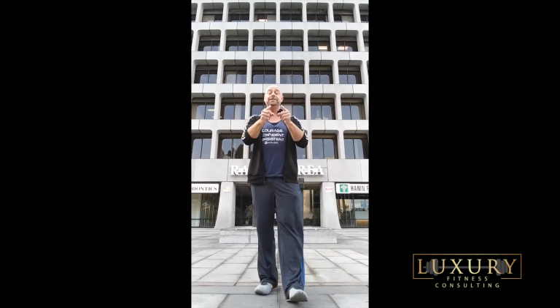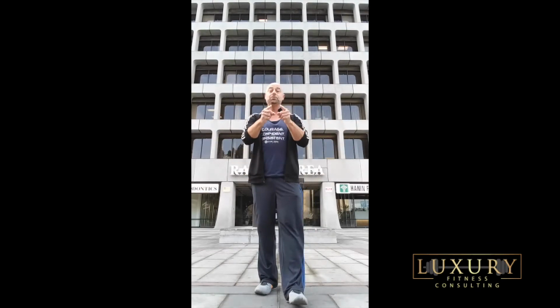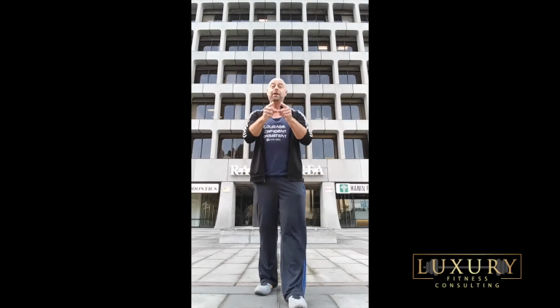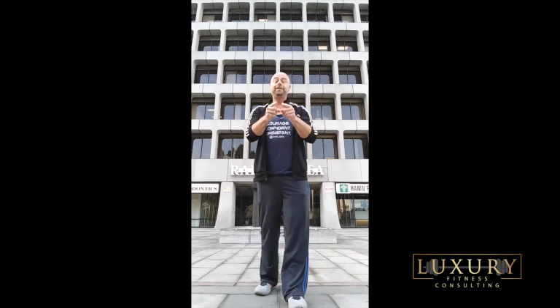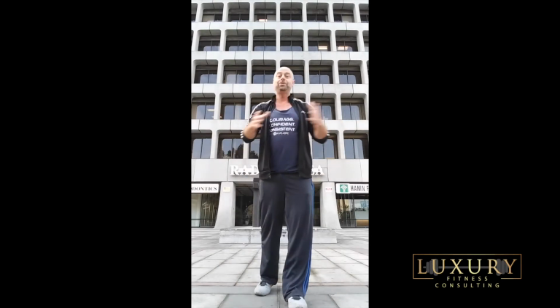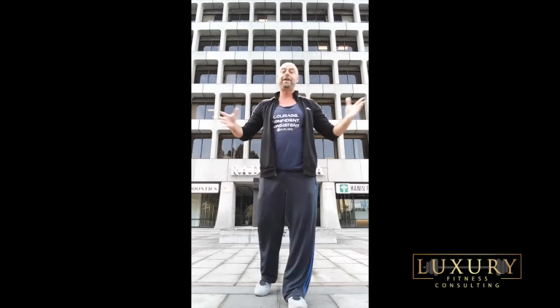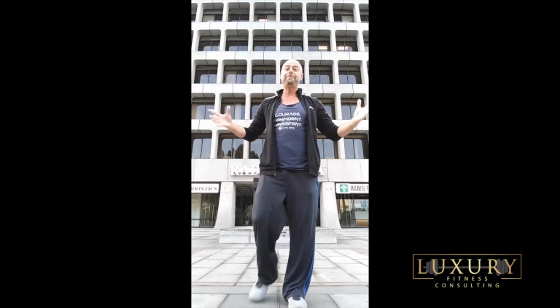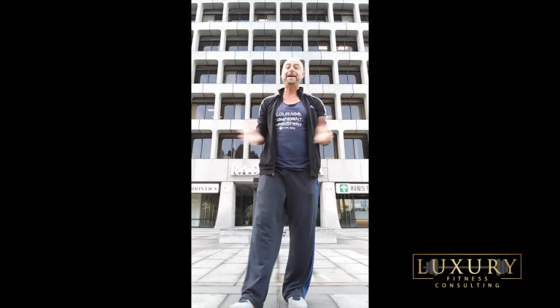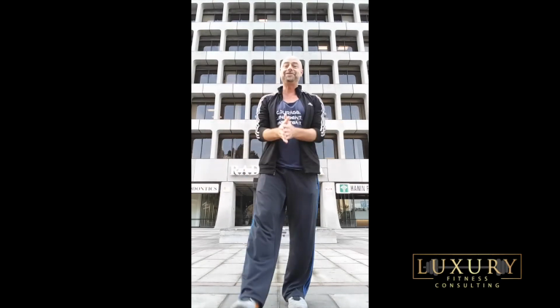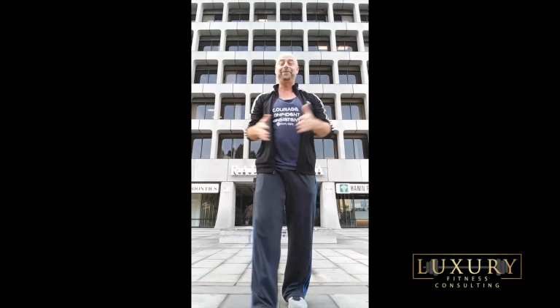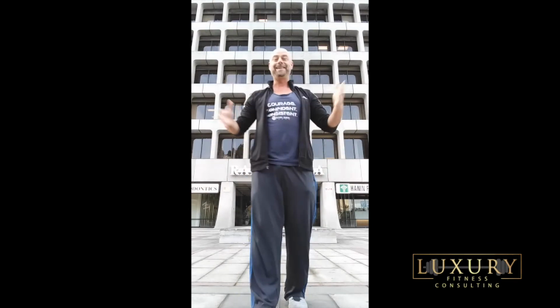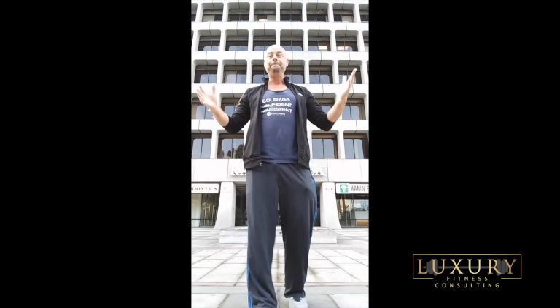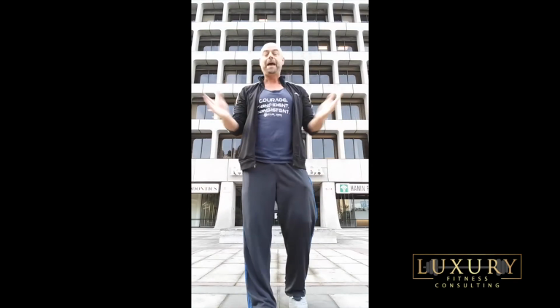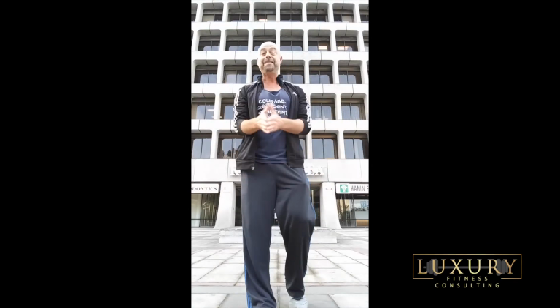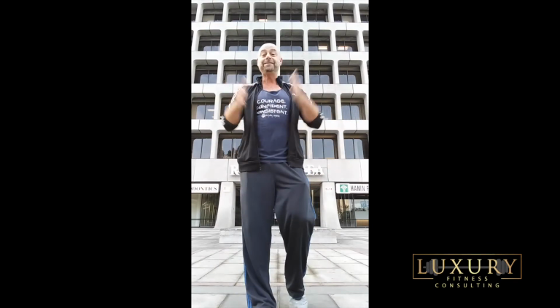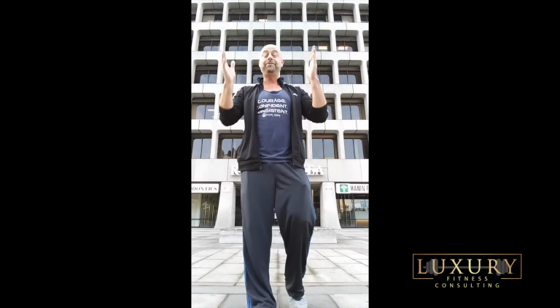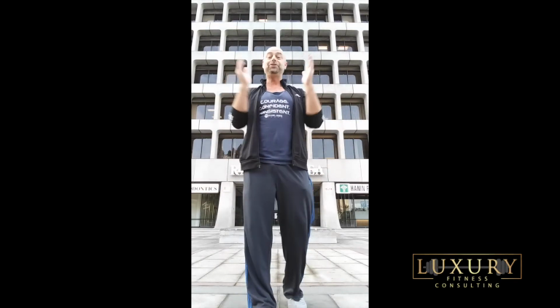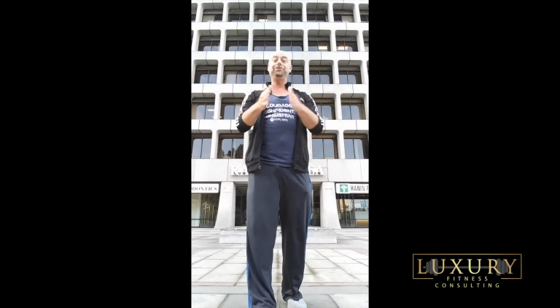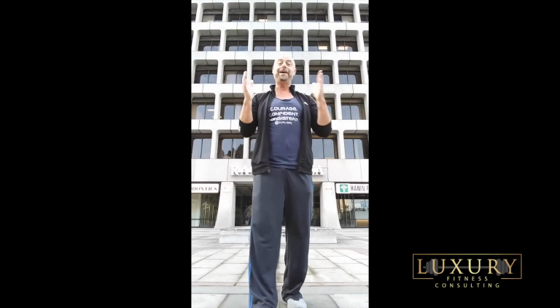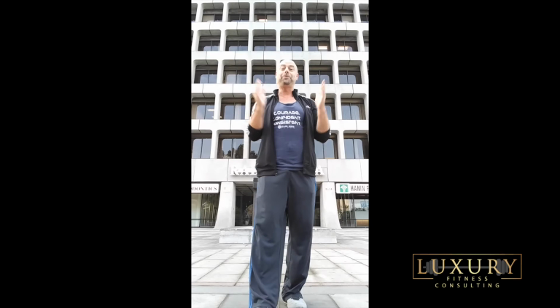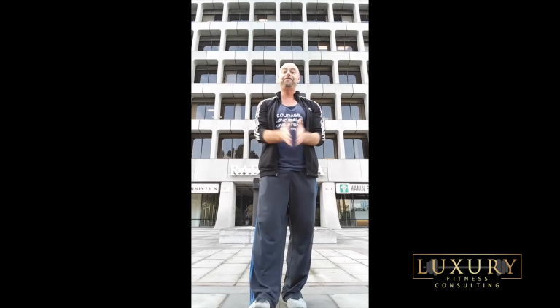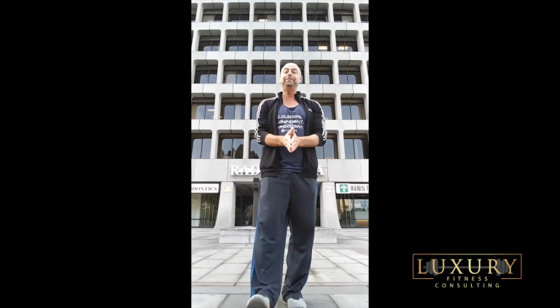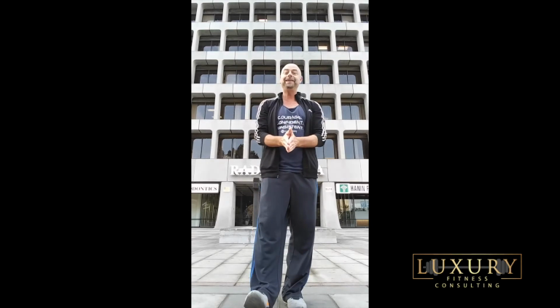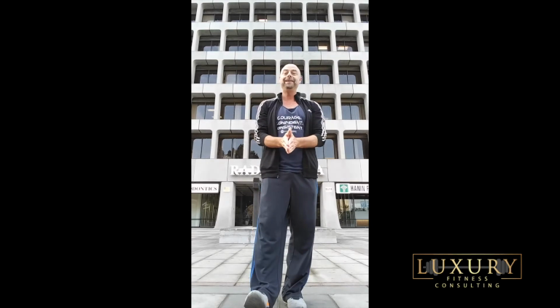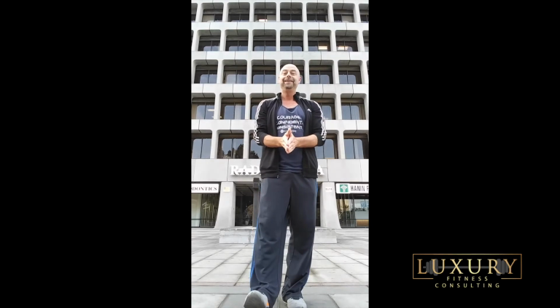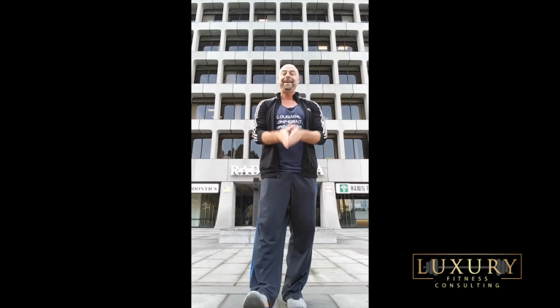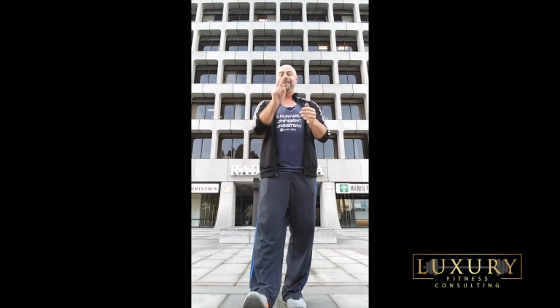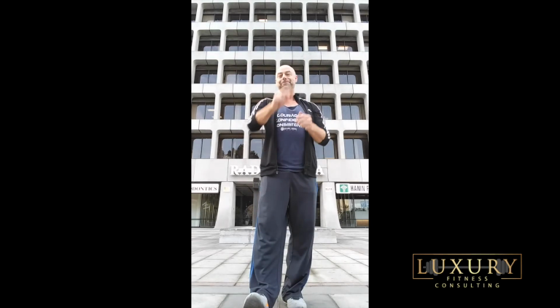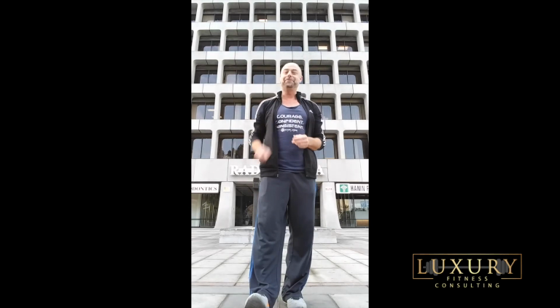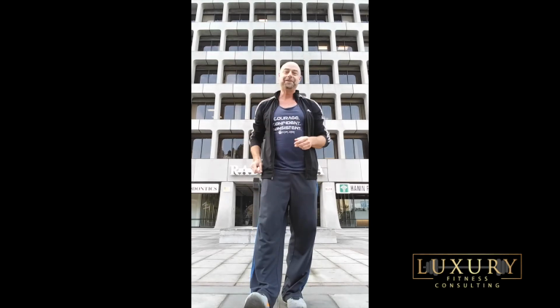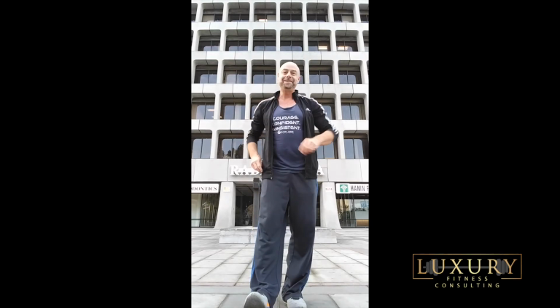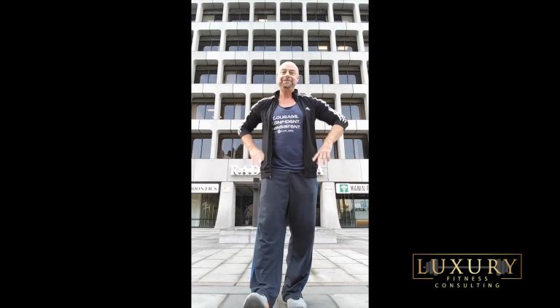Ski squat. Y'all have an amazing week. Happy Thanksgiving to you and your family, and we will talk to you soon.